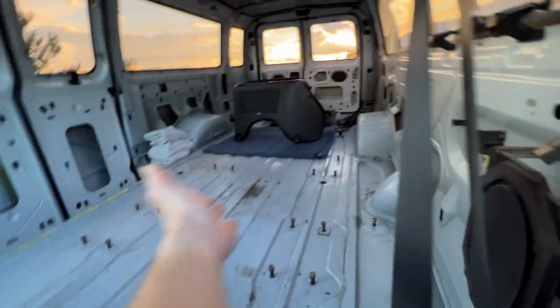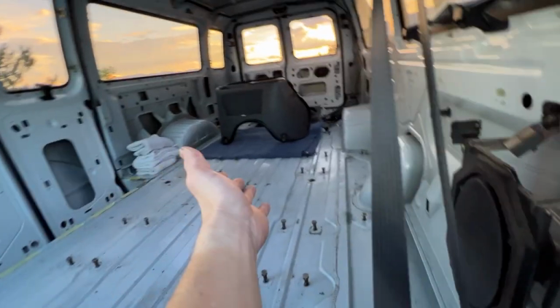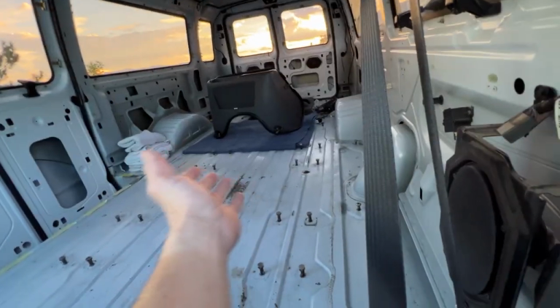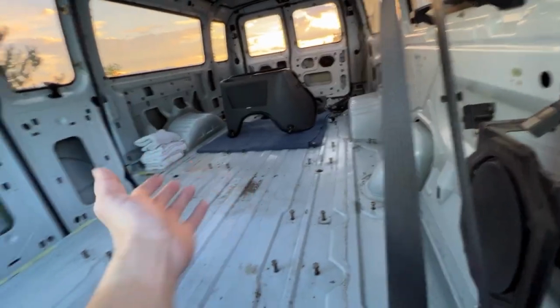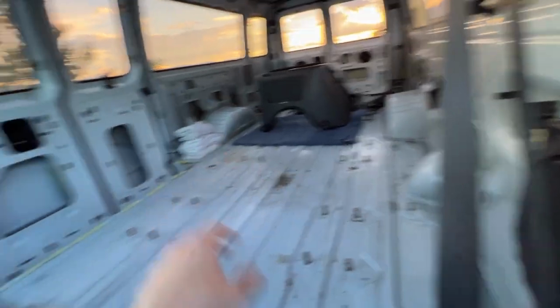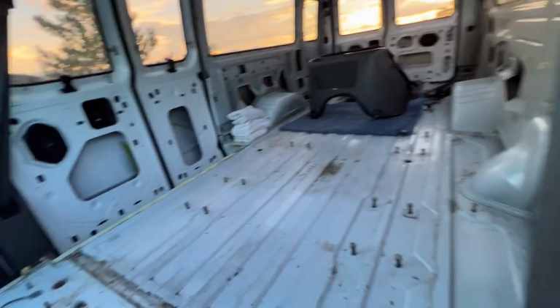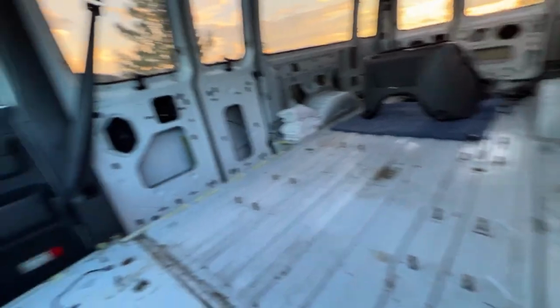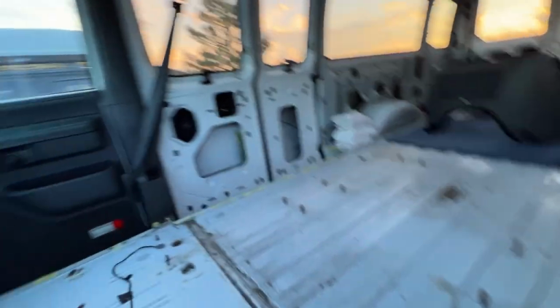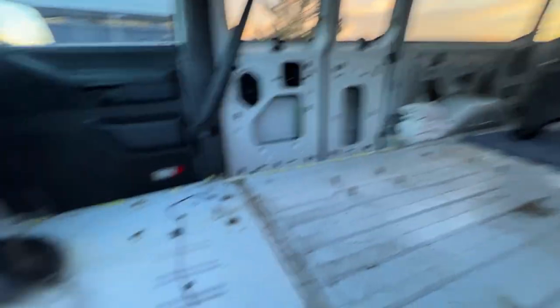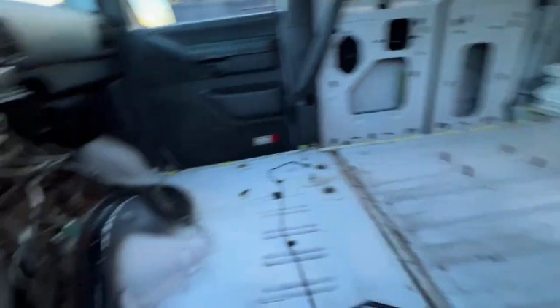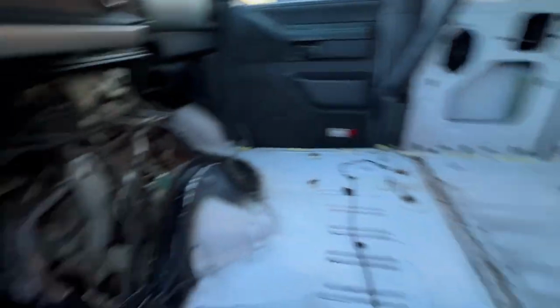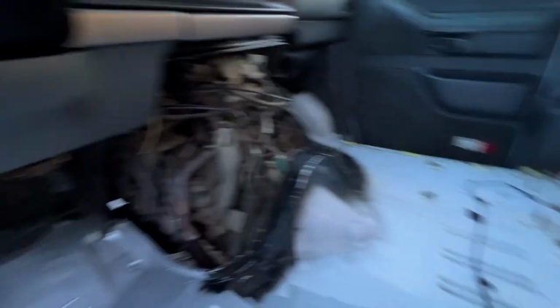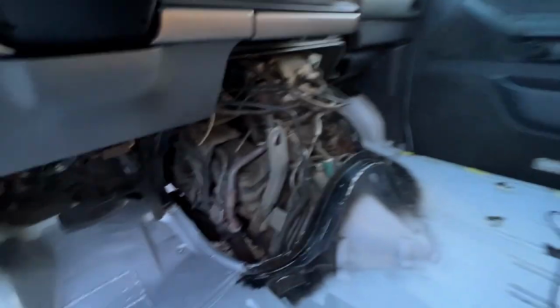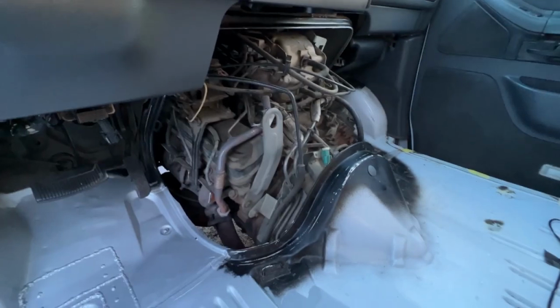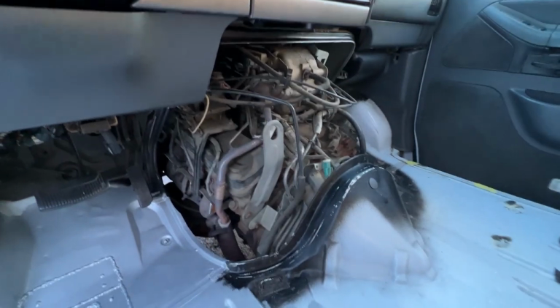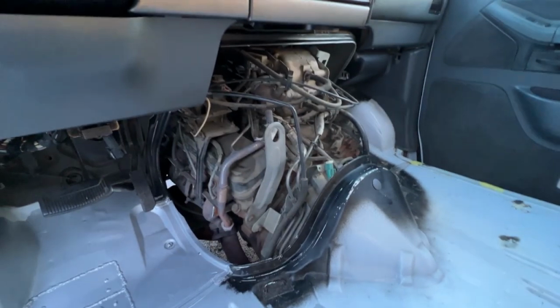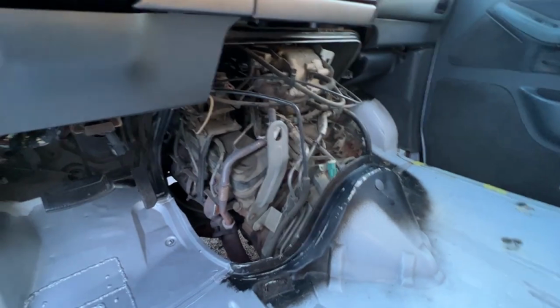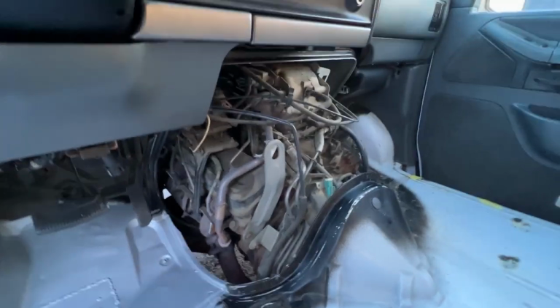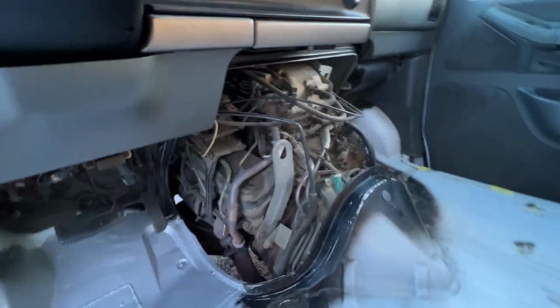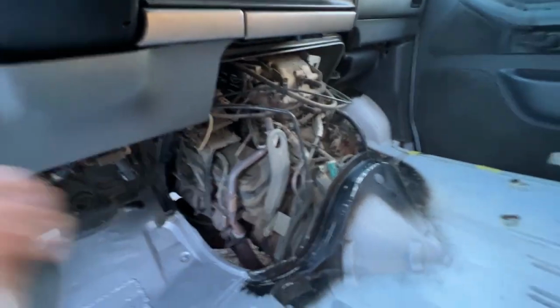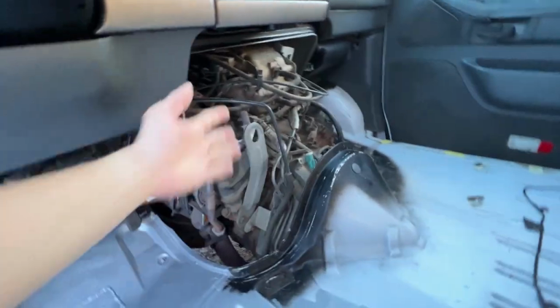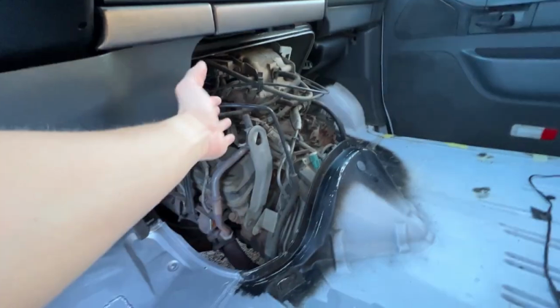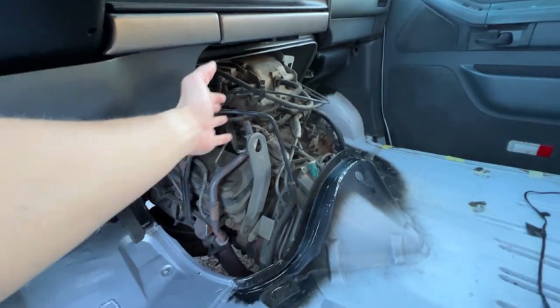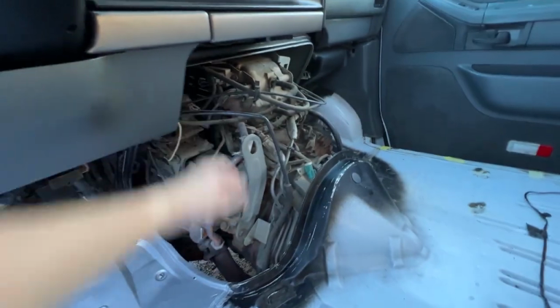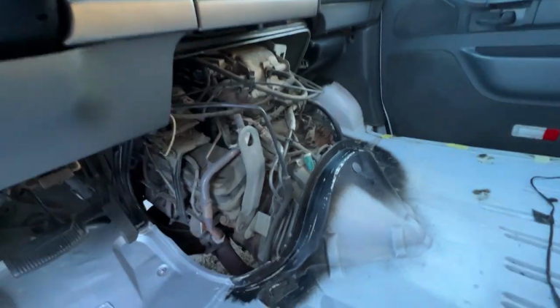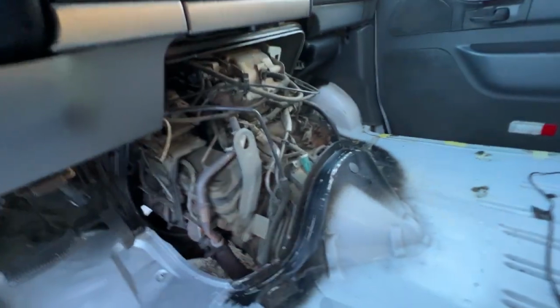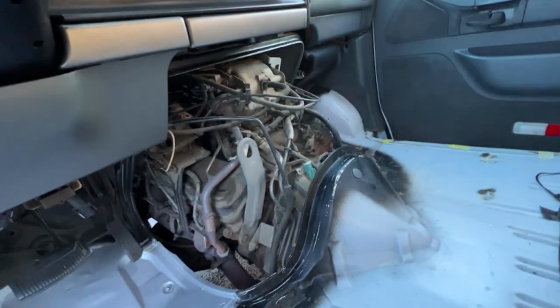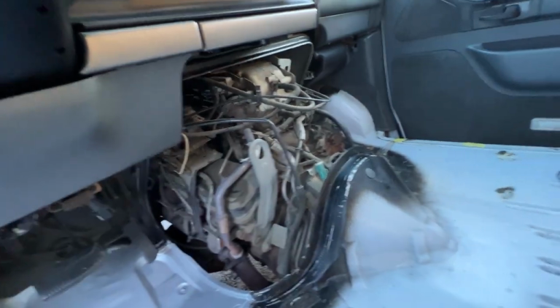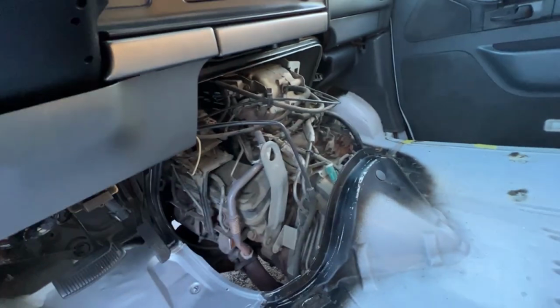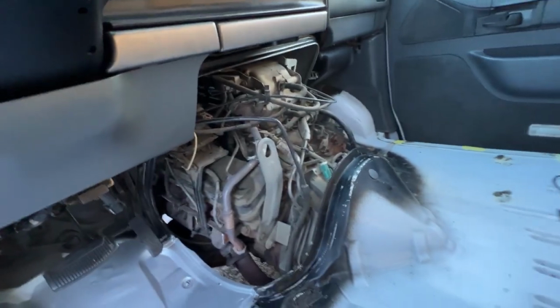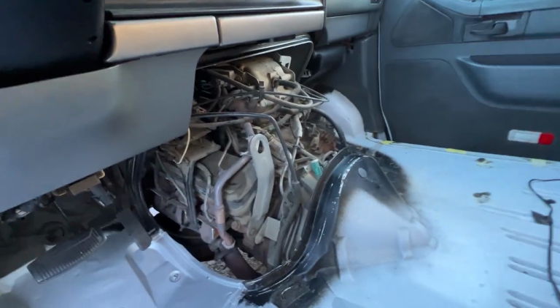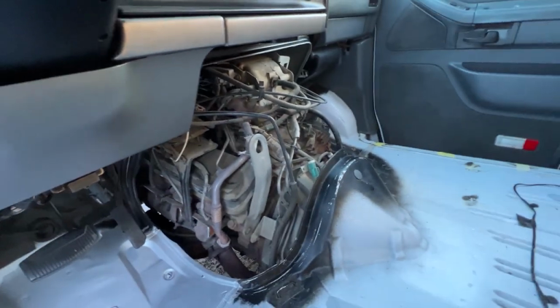I went ahead and removed the inner doghouse so we can get to the back of the engine just in case we need to.